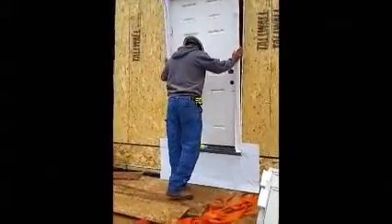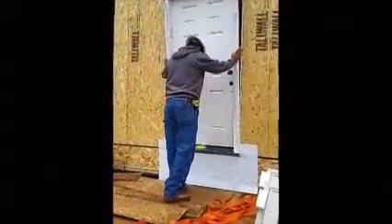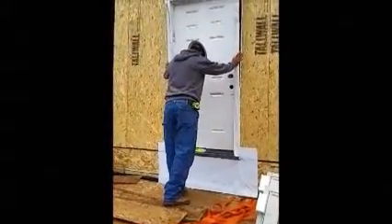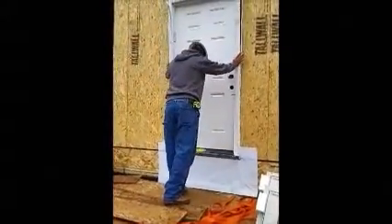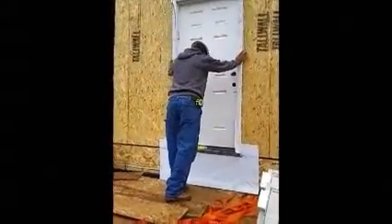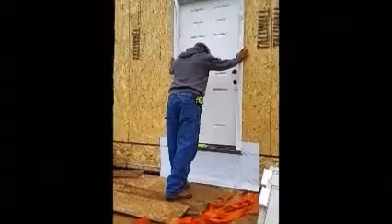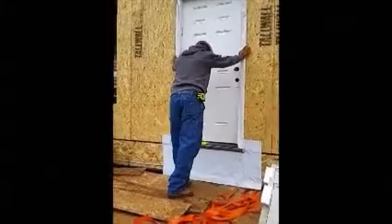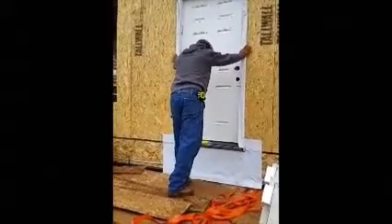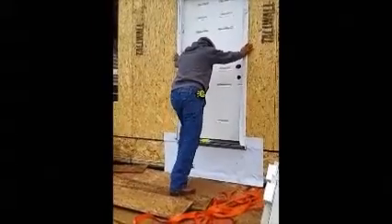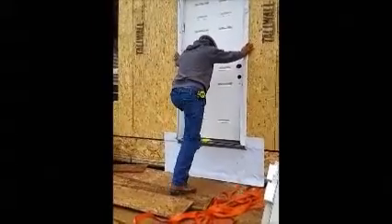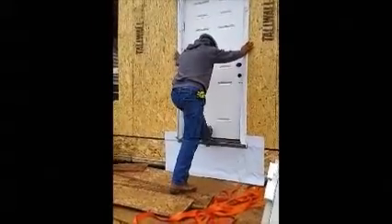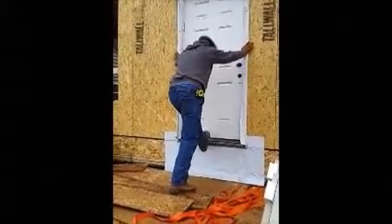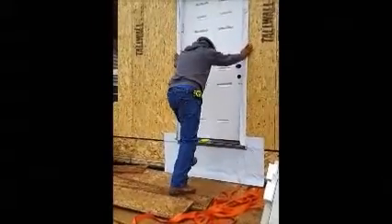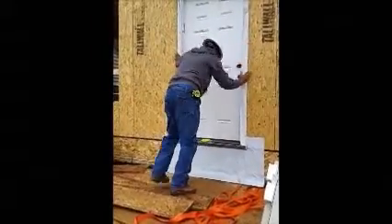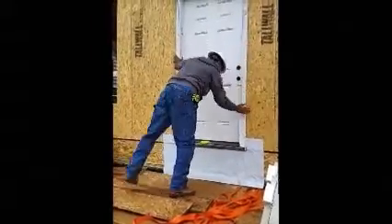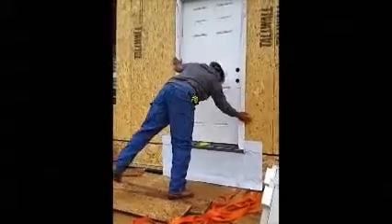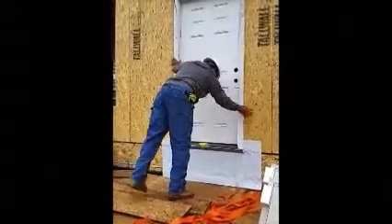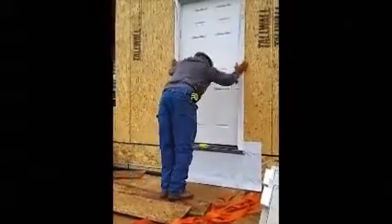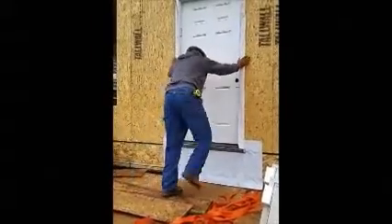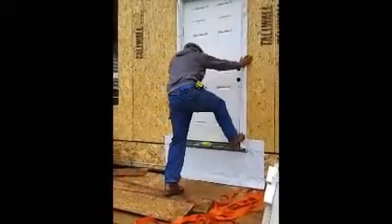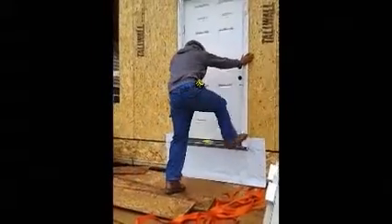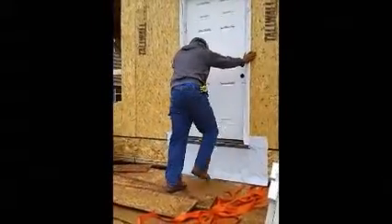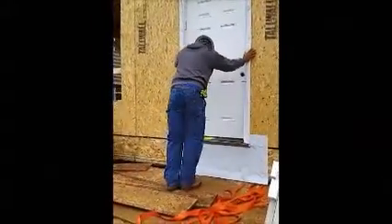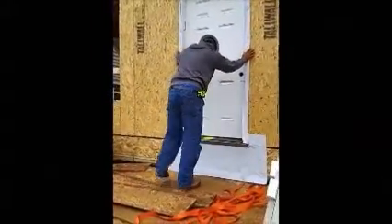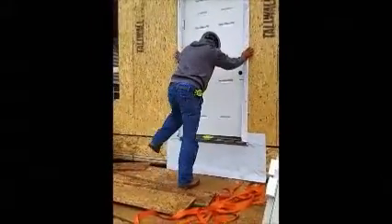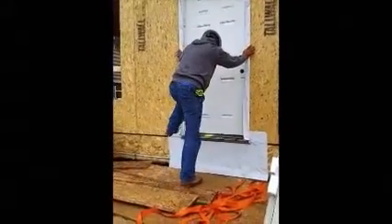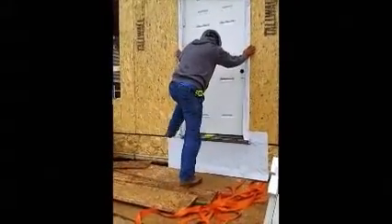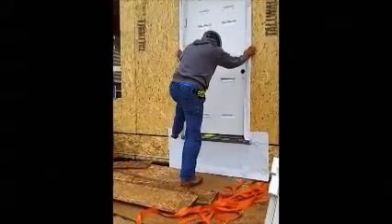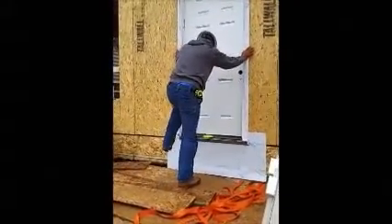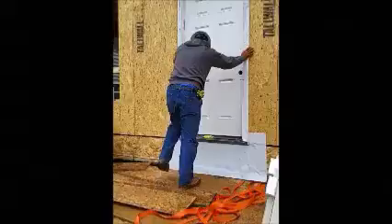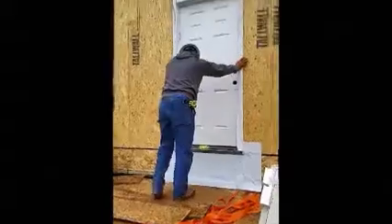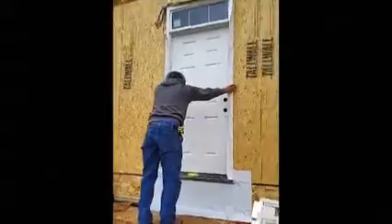Big door. It's got the transom on the top.